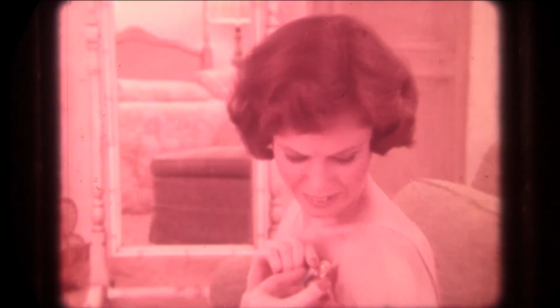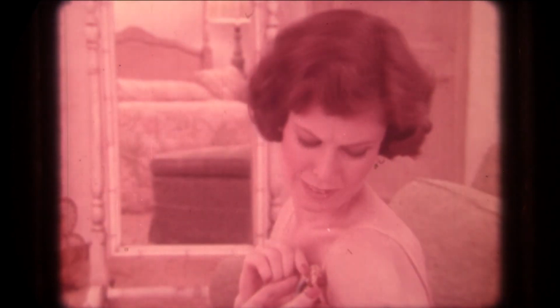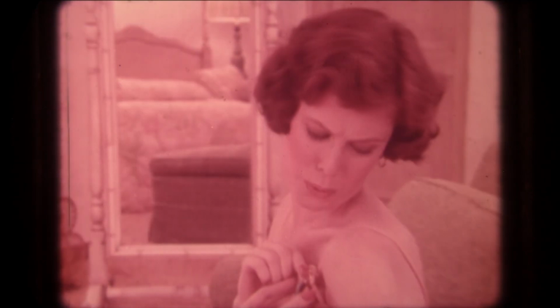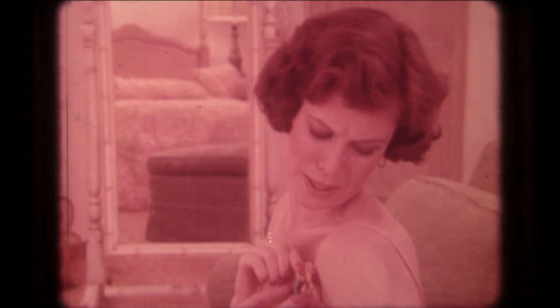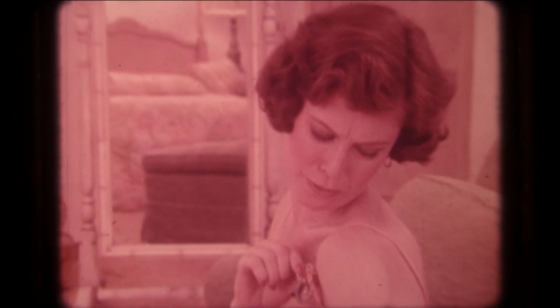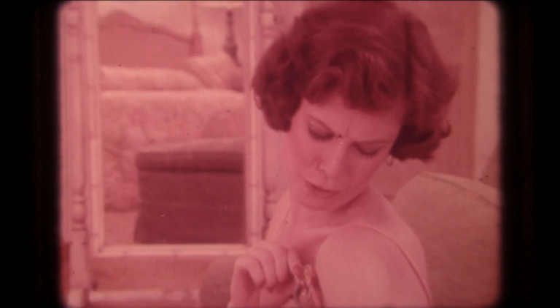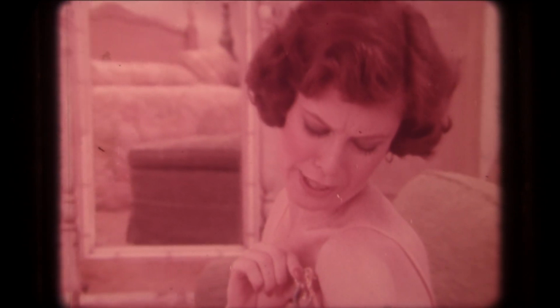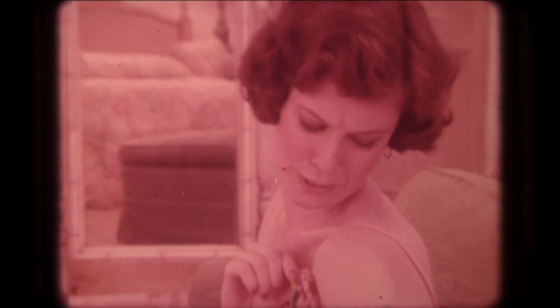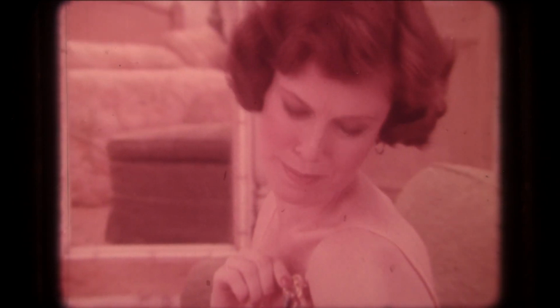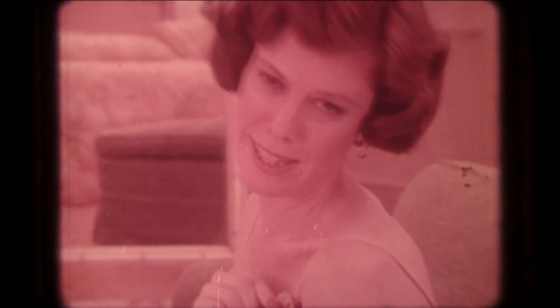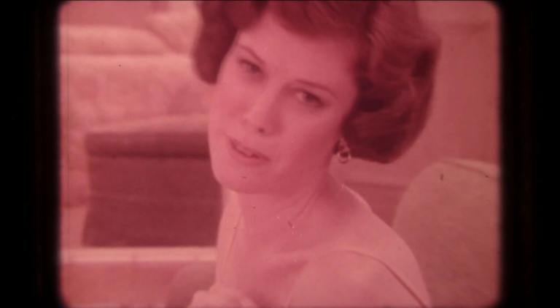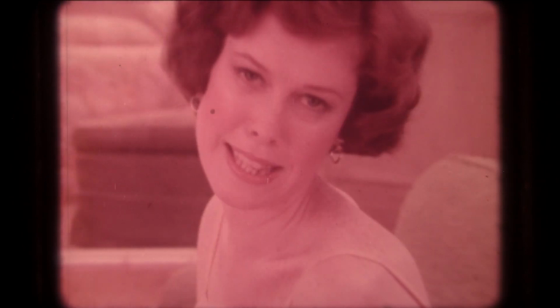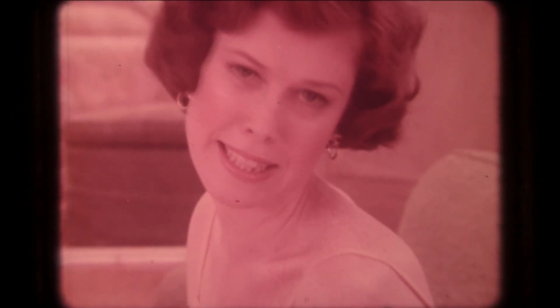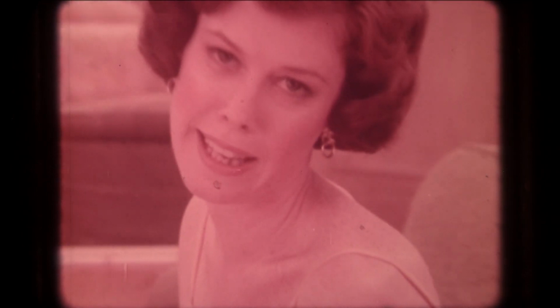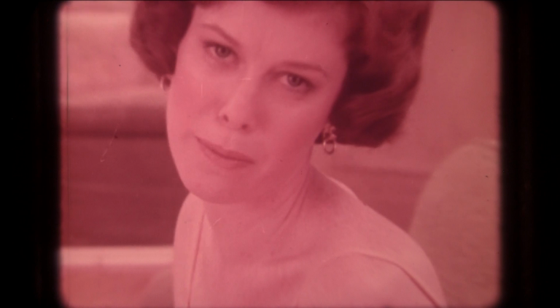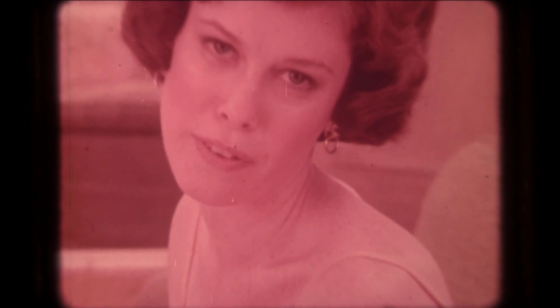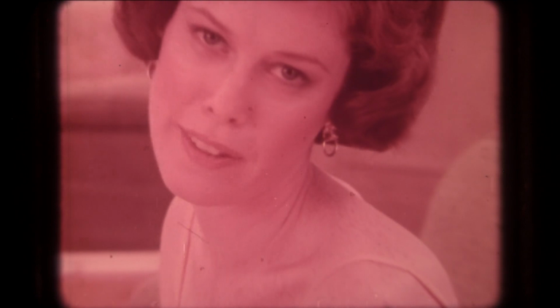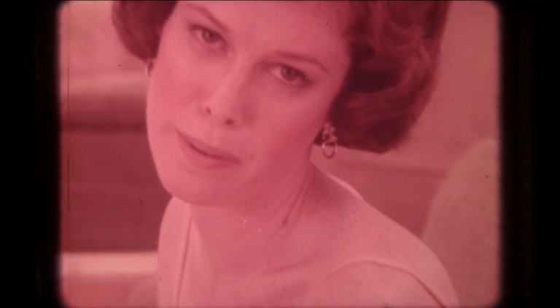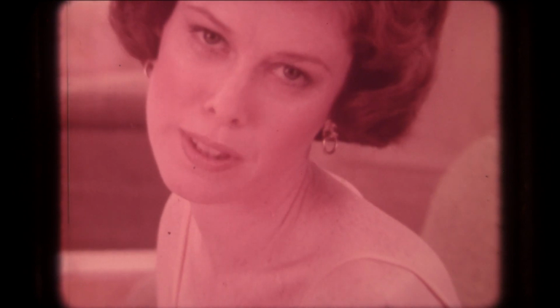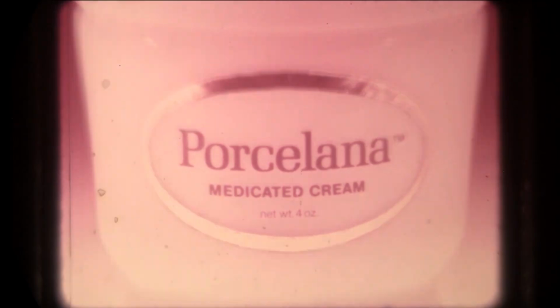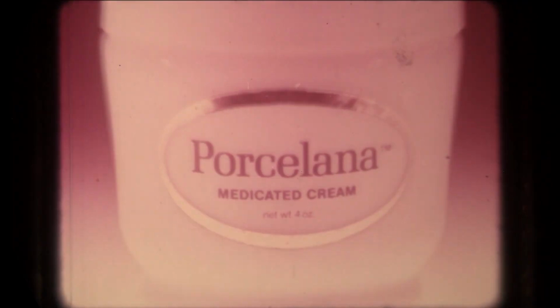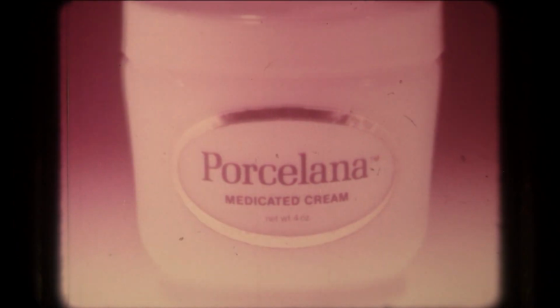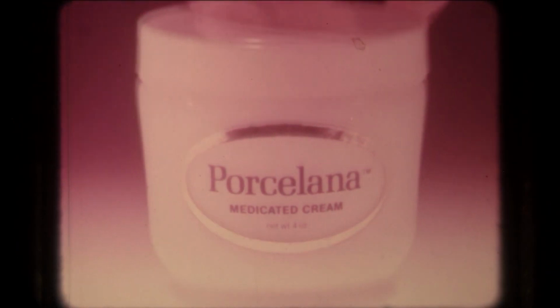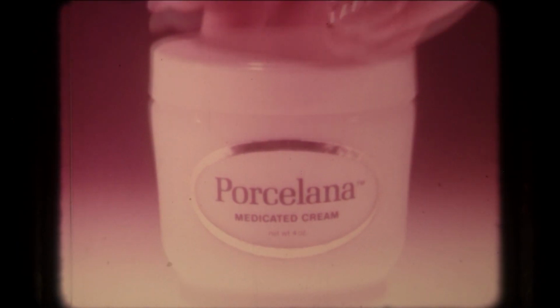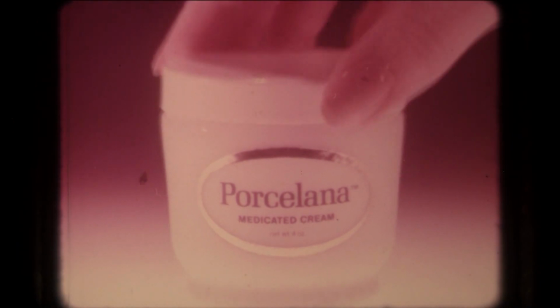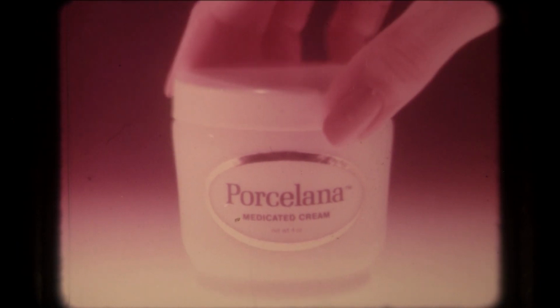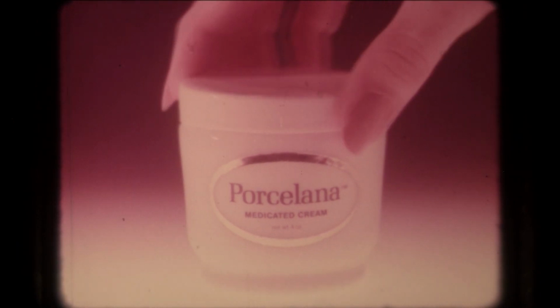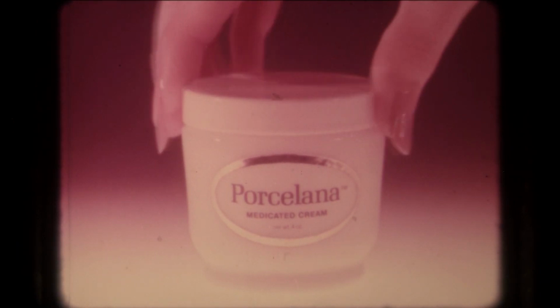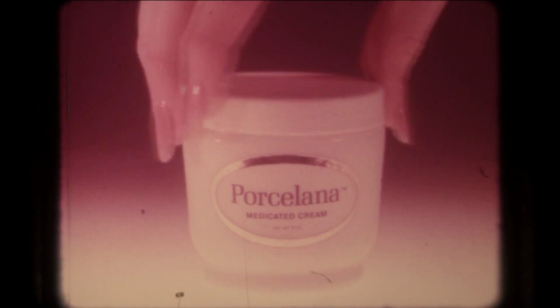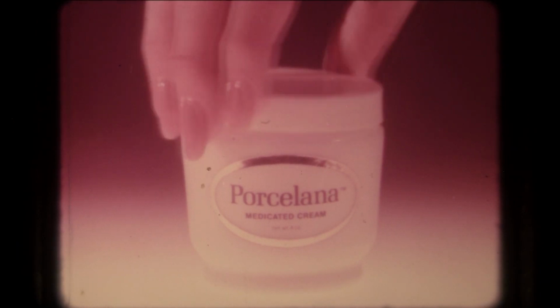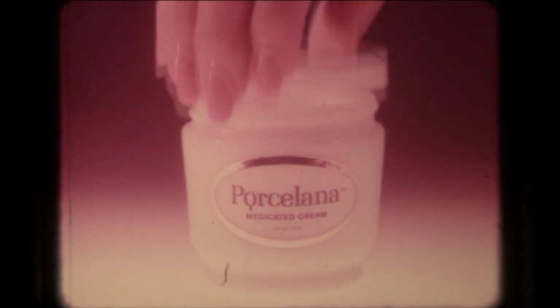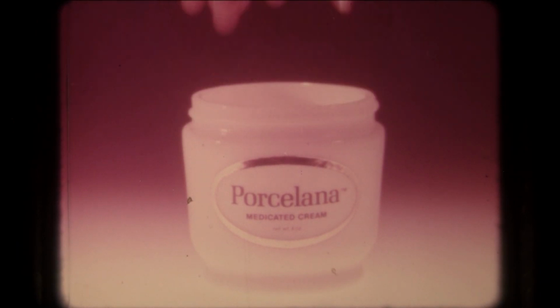Oh, these freckles. Is there anything that'll help fade them? Porcelana, the medicated fade cream.